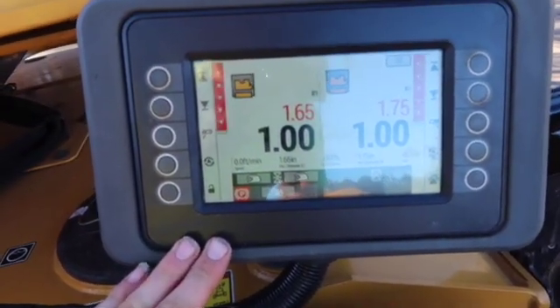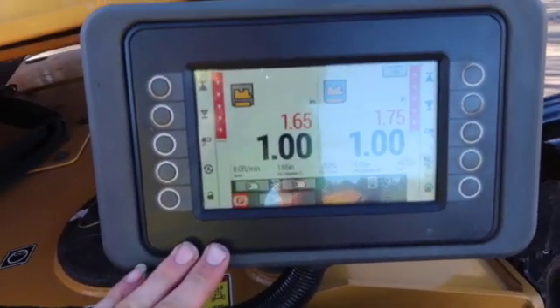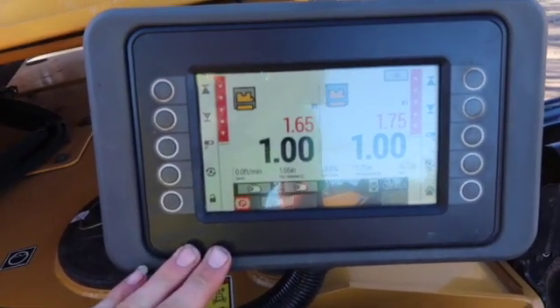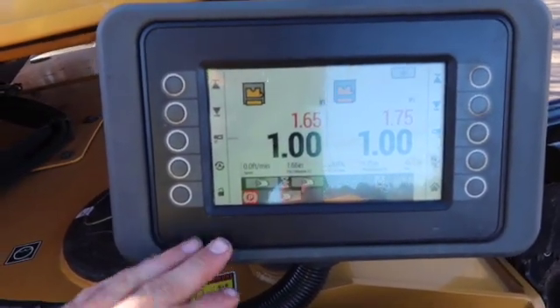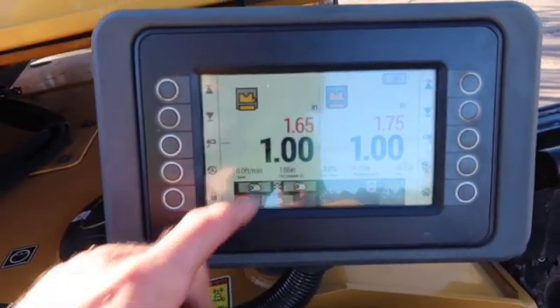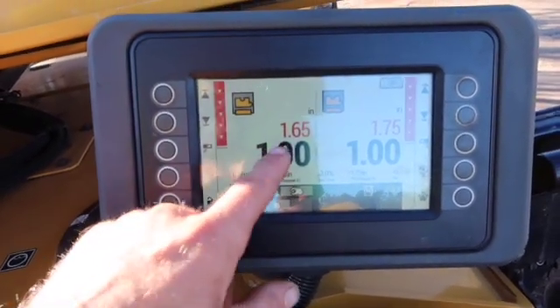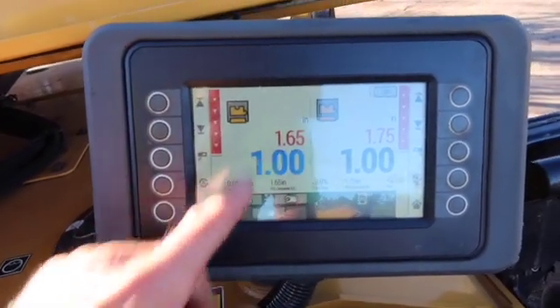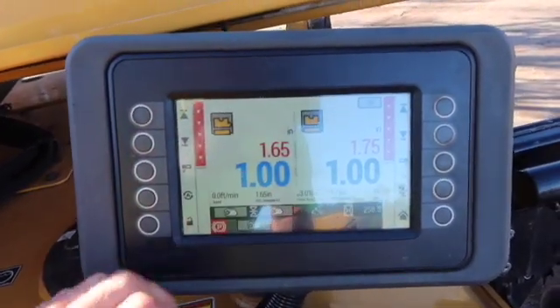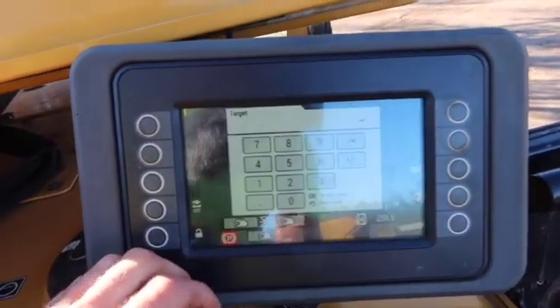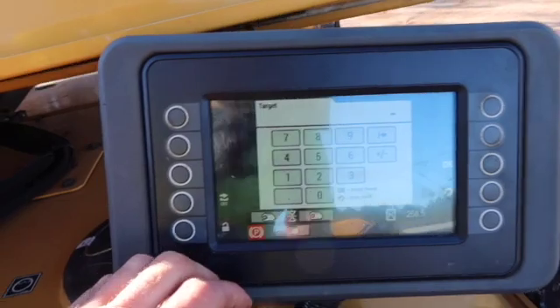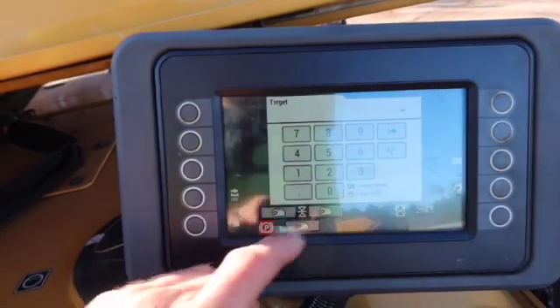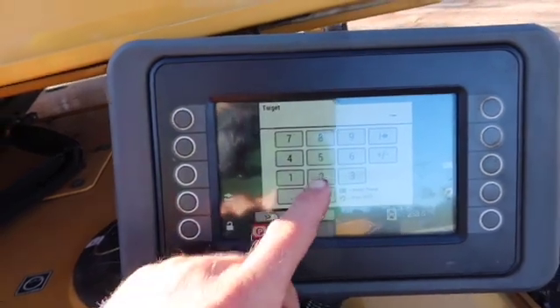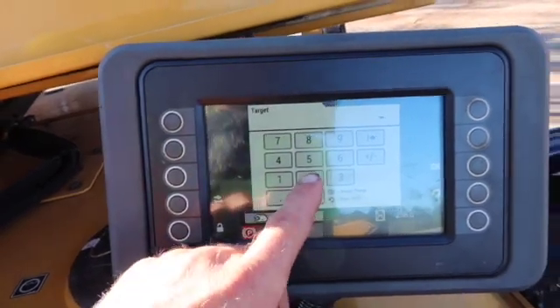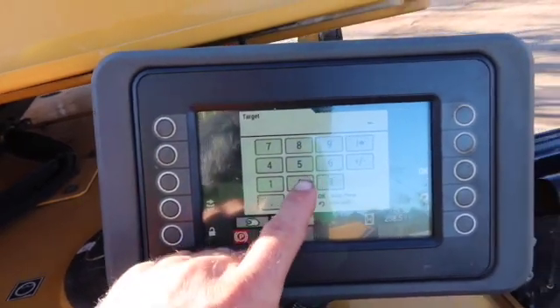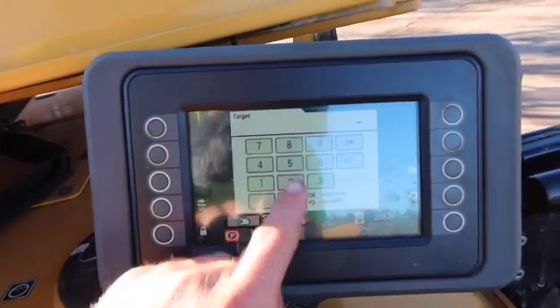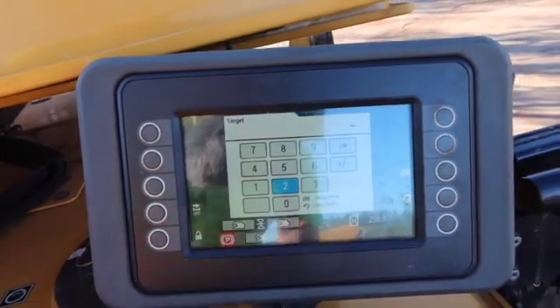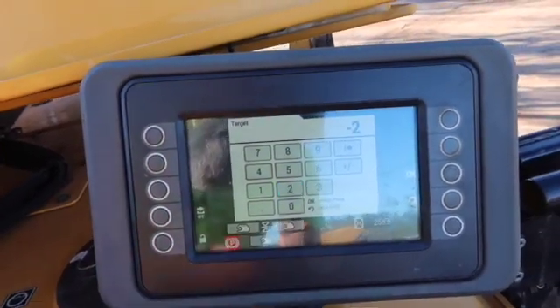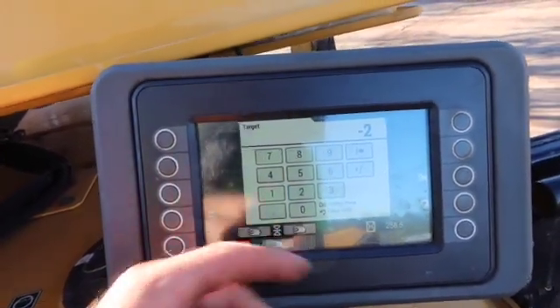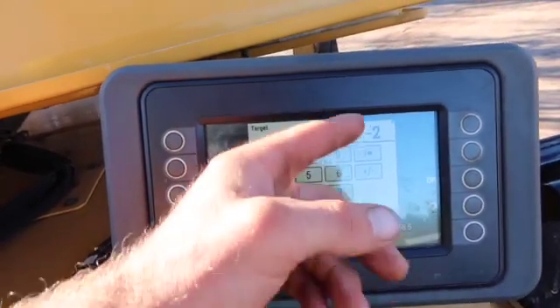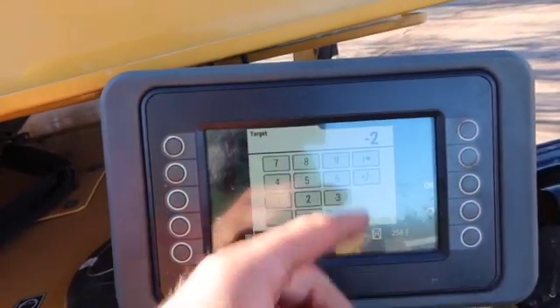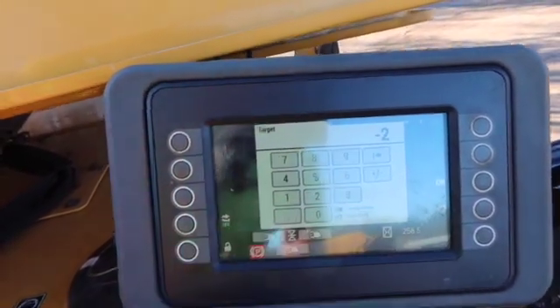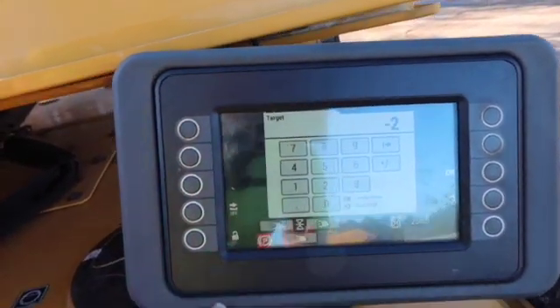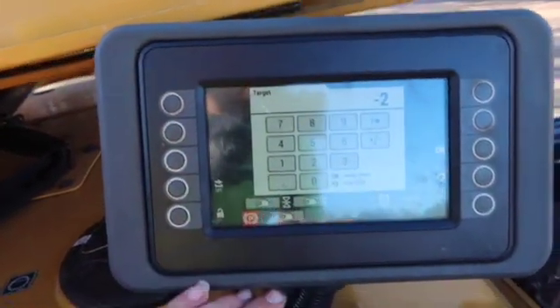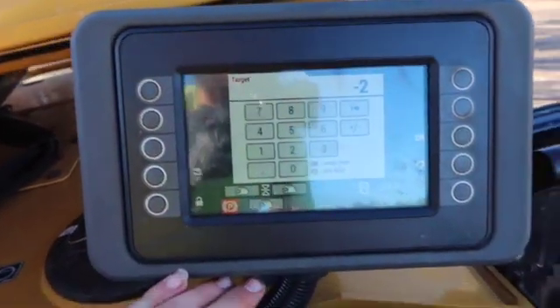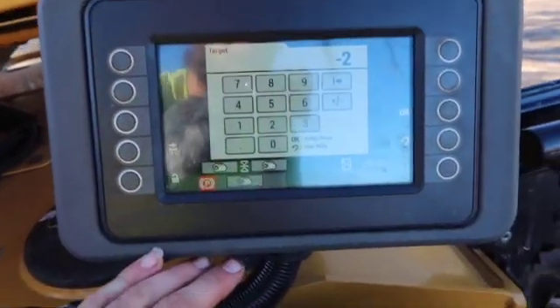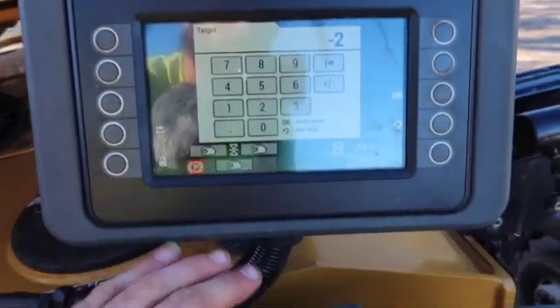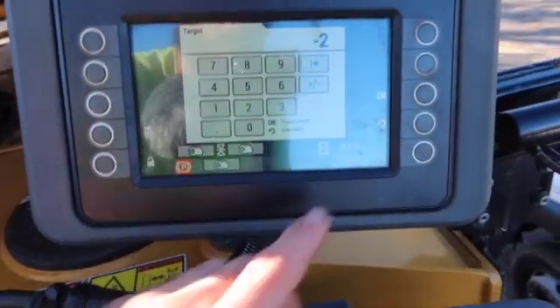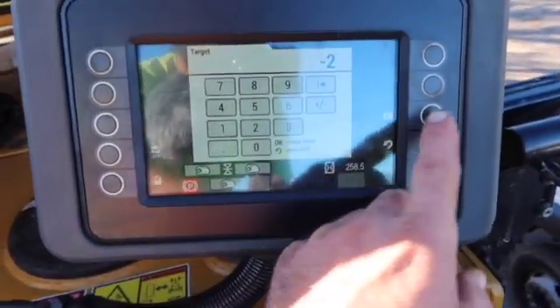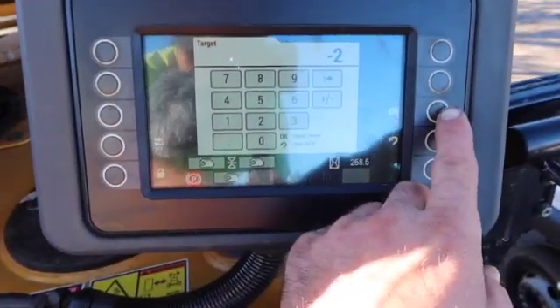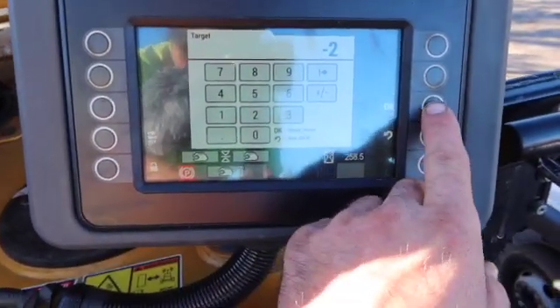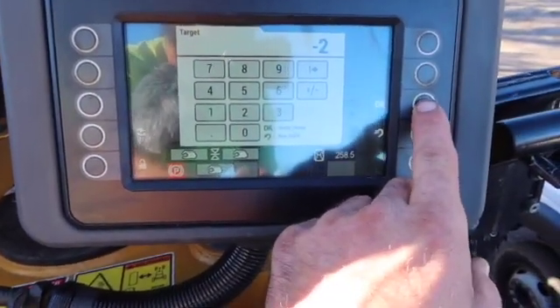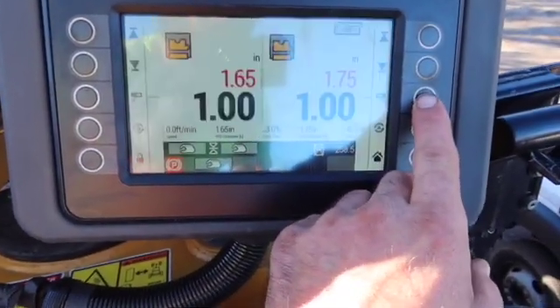Touch it here. Say we're going to dig two inches — just hit the two, it's already got the negative in there. Then hit OK.